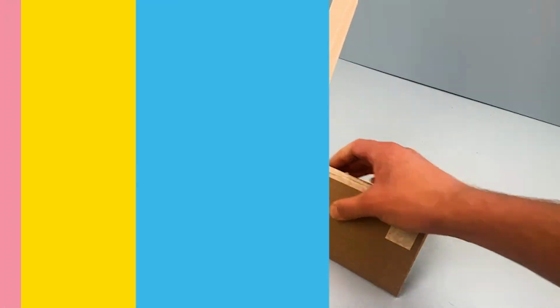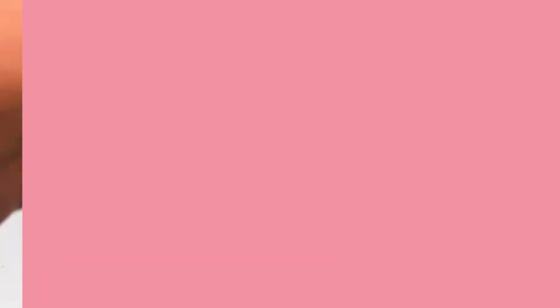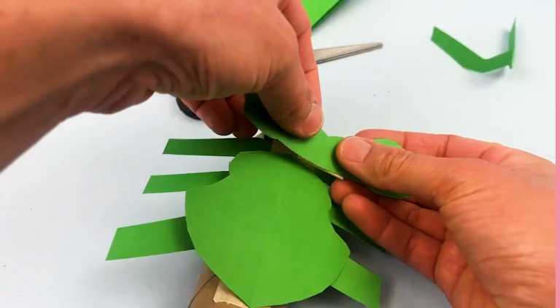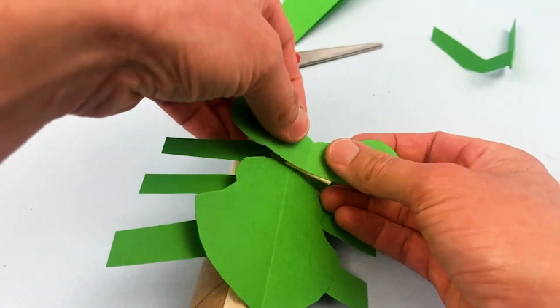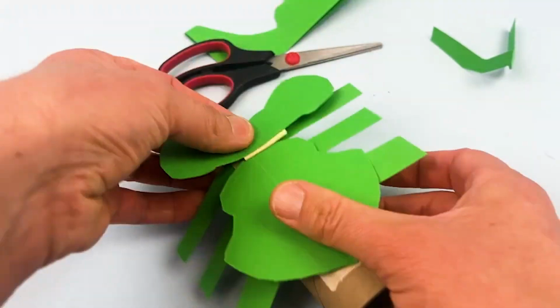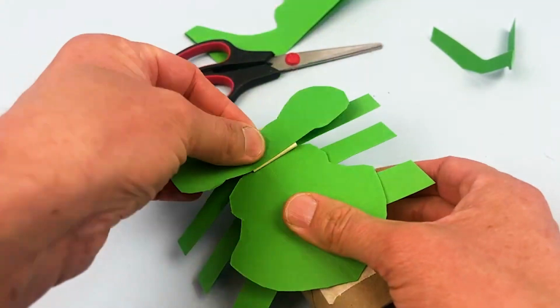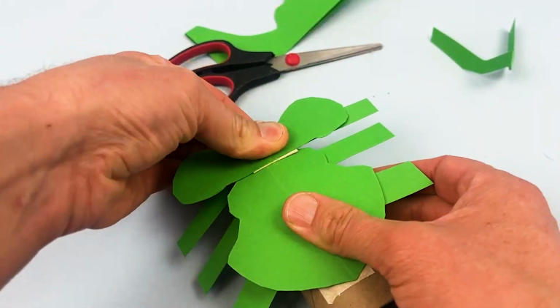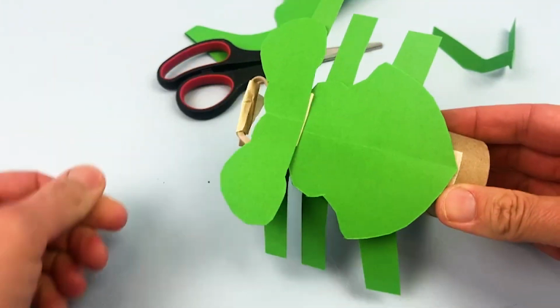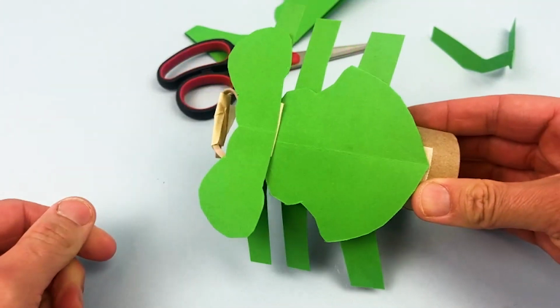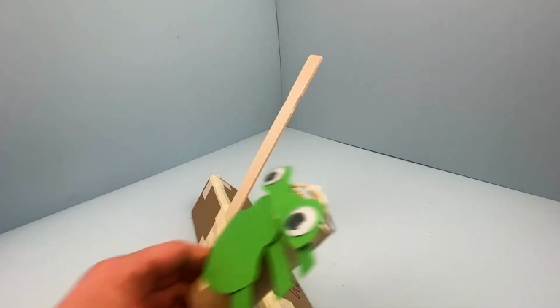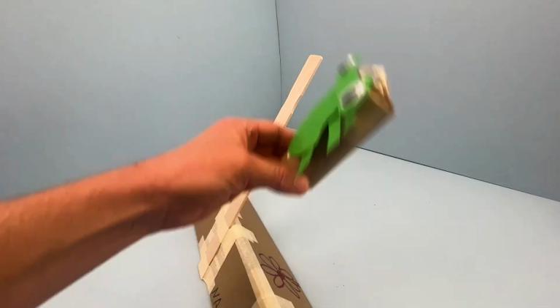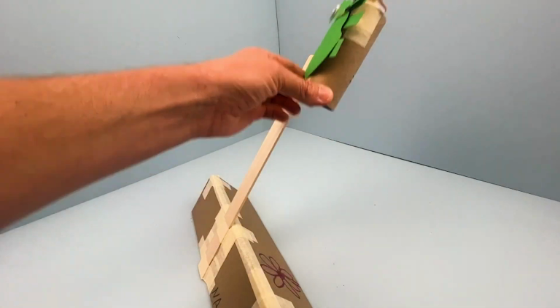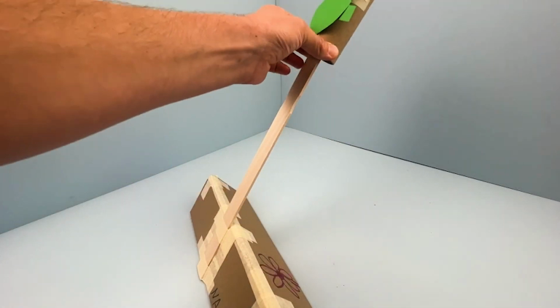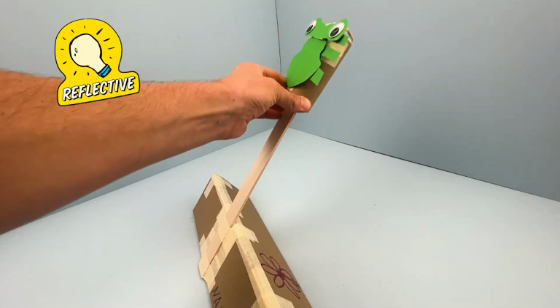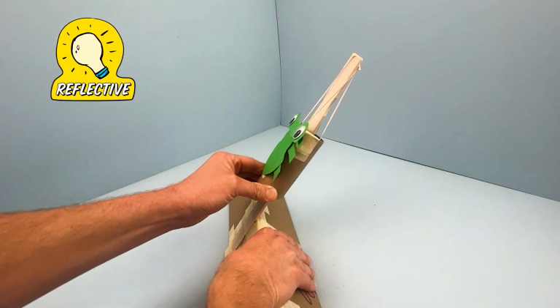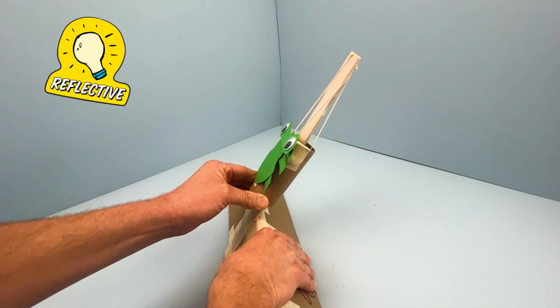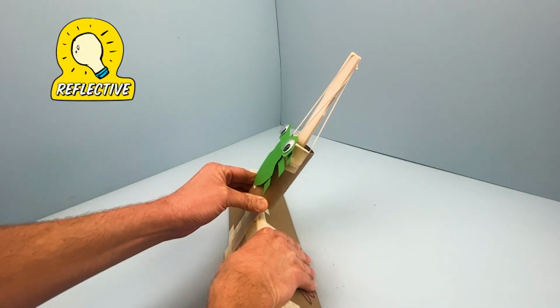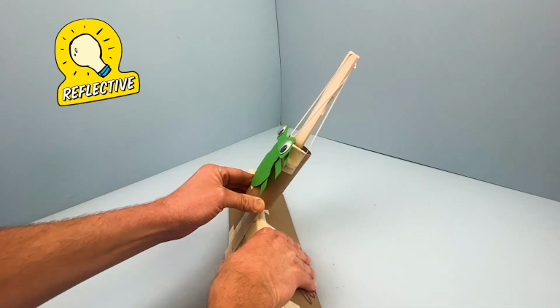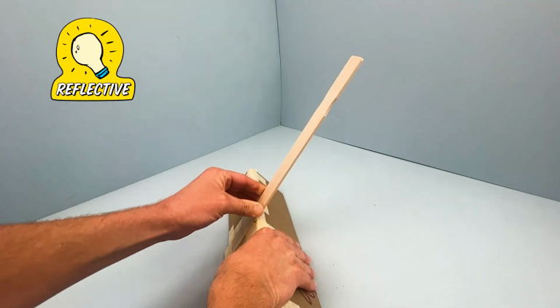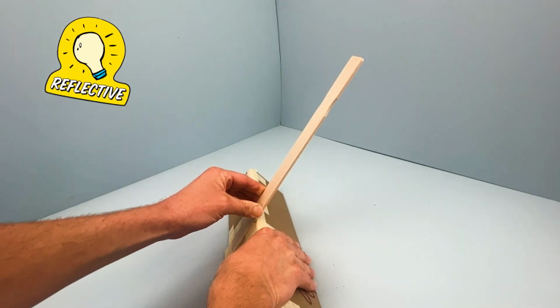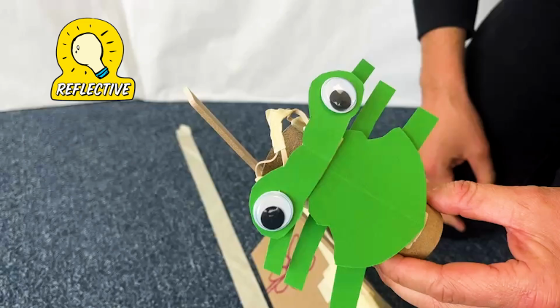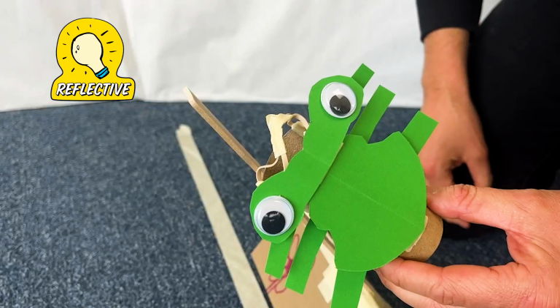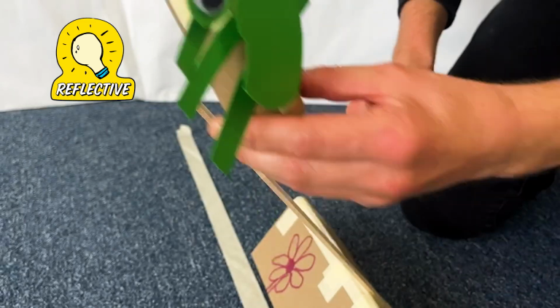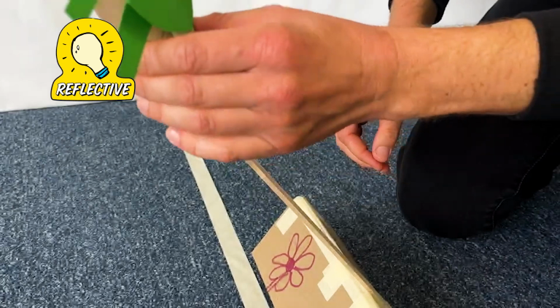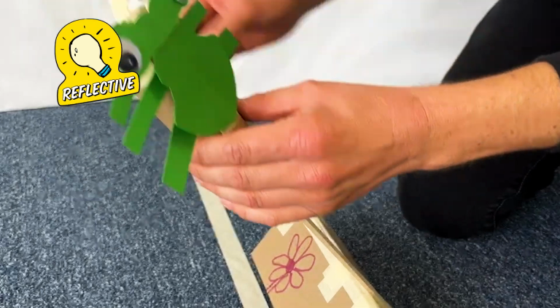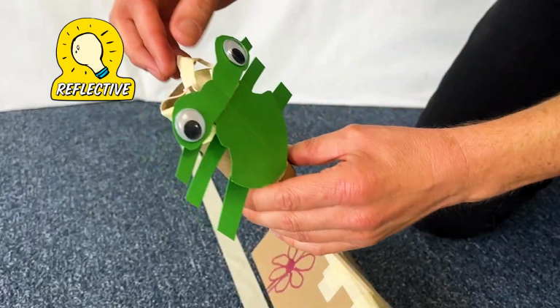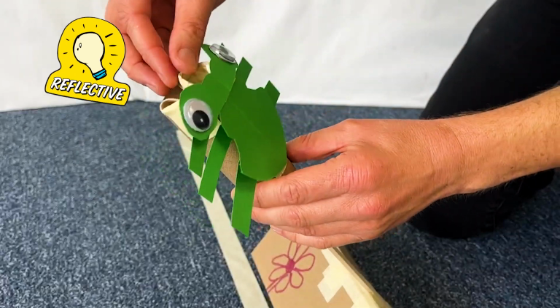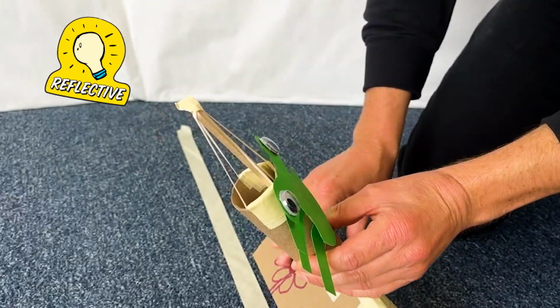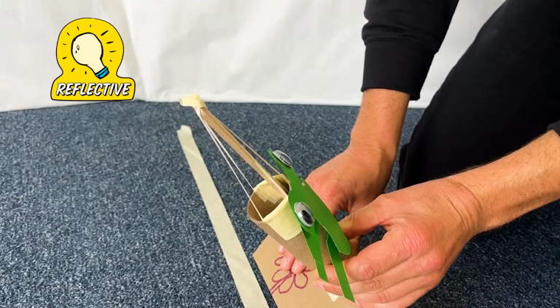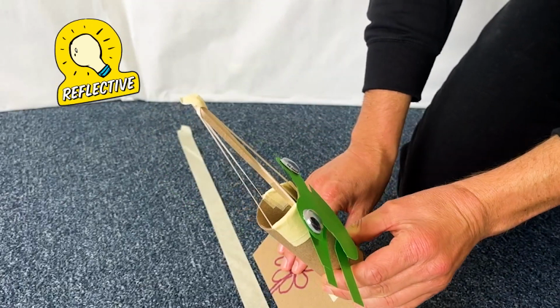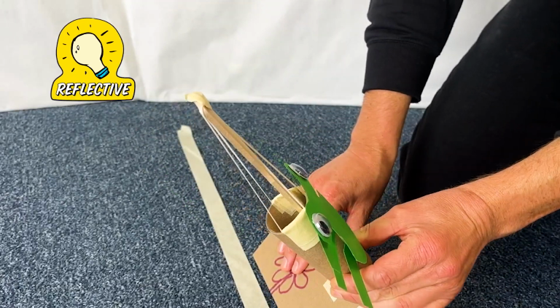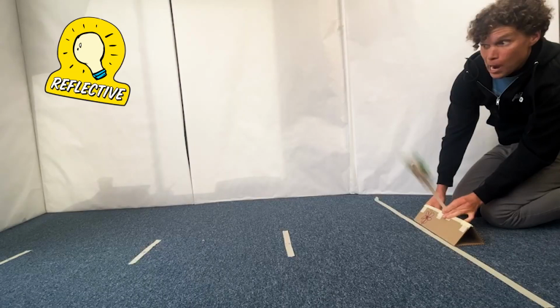and then engineer their own rubber-band-powered bugs and launcher. After building and testing their first bug, they'll practice being reflective, using their observations to design a second bug that jumps even farther.